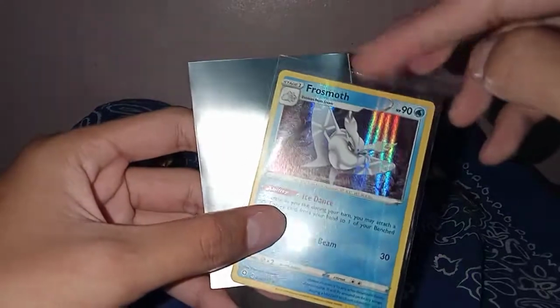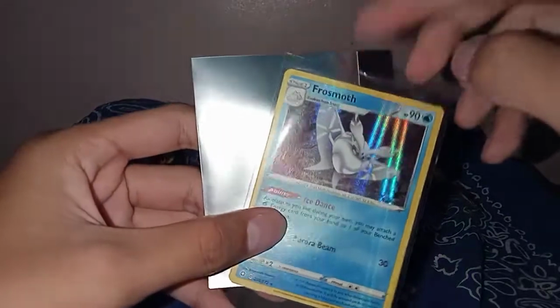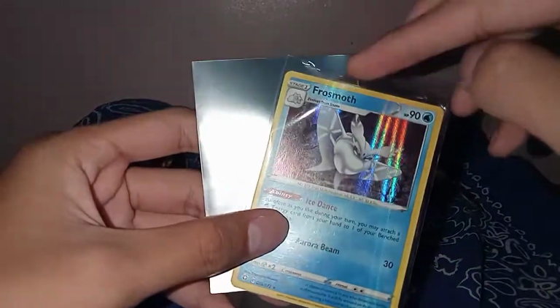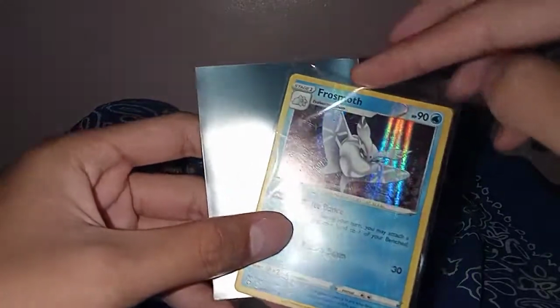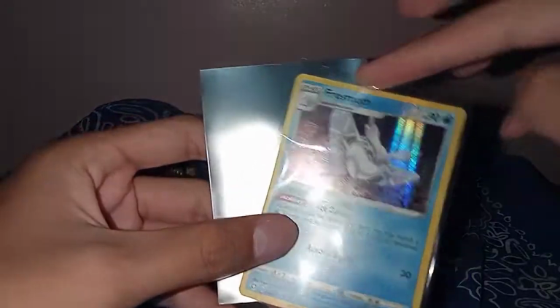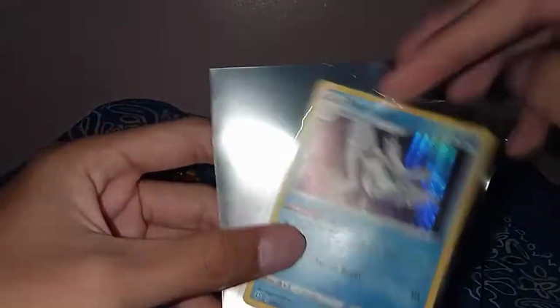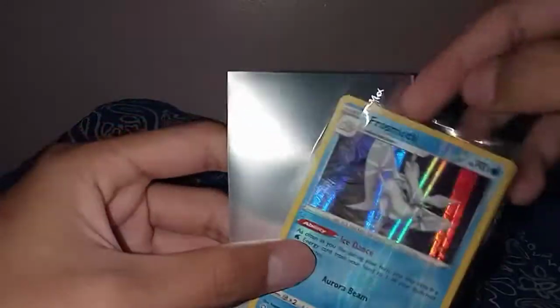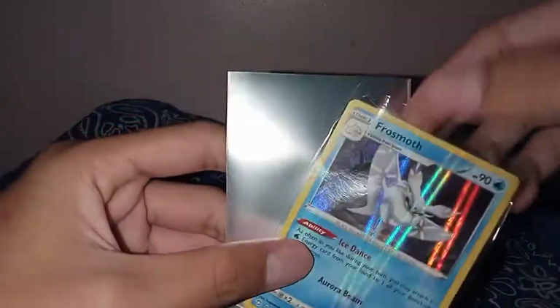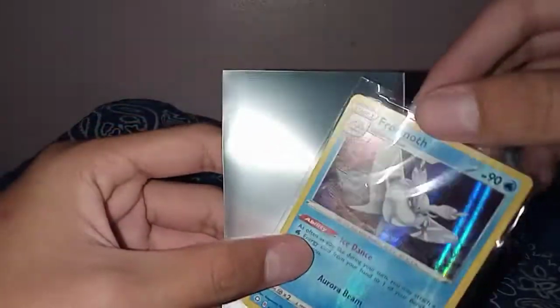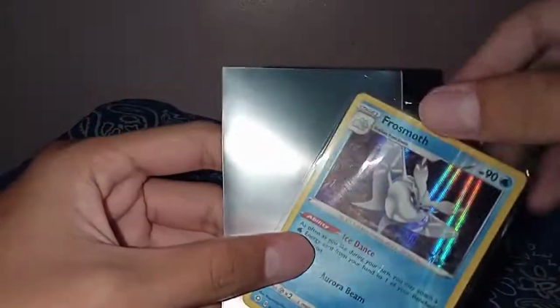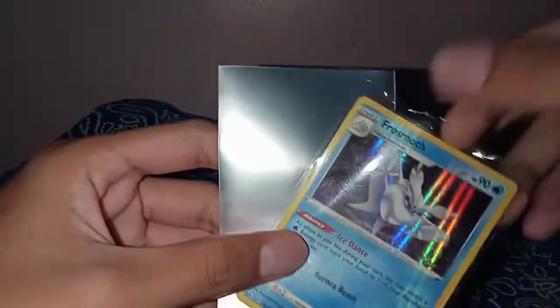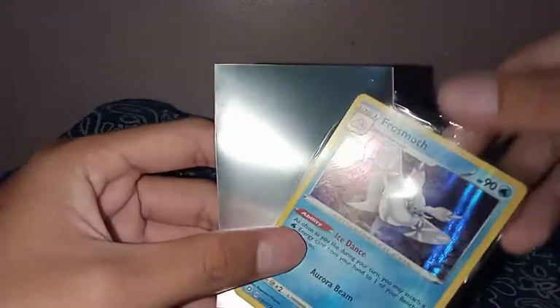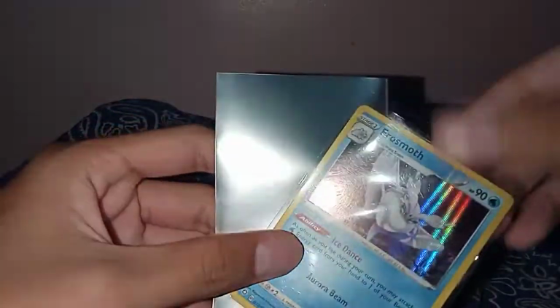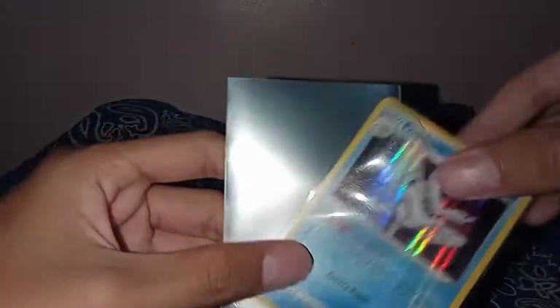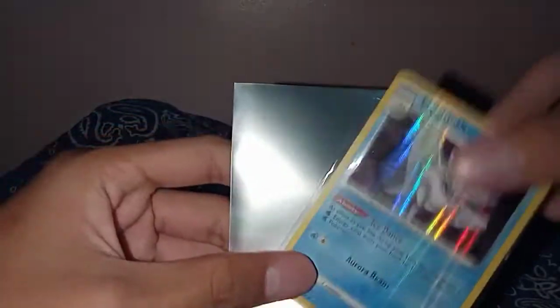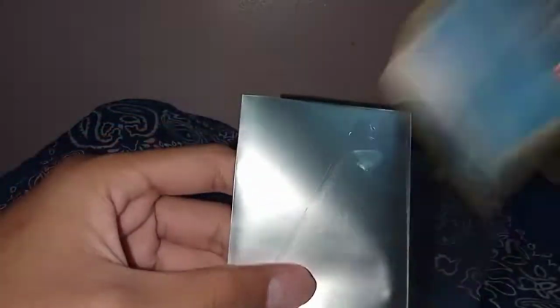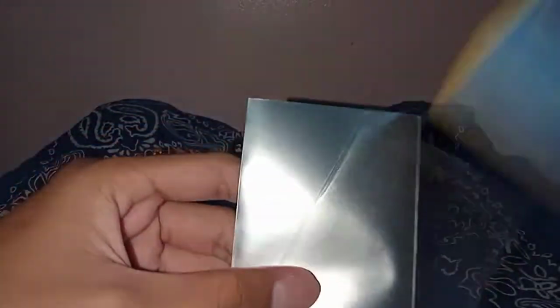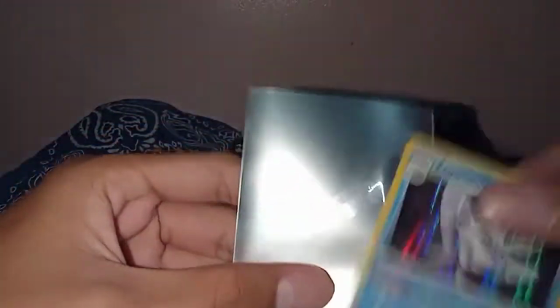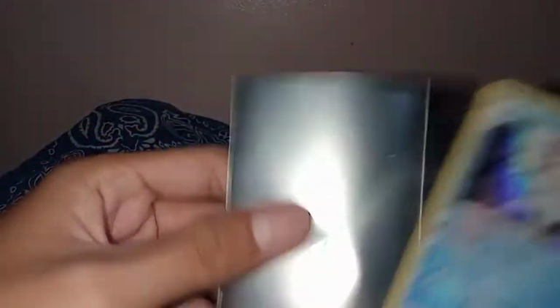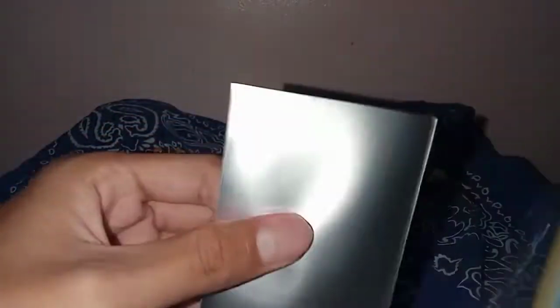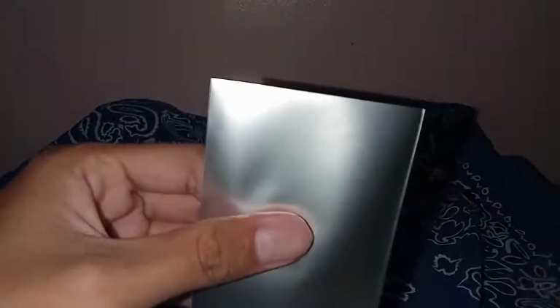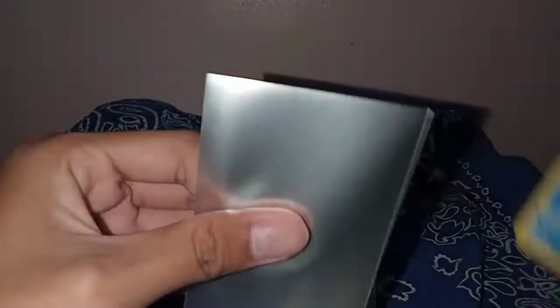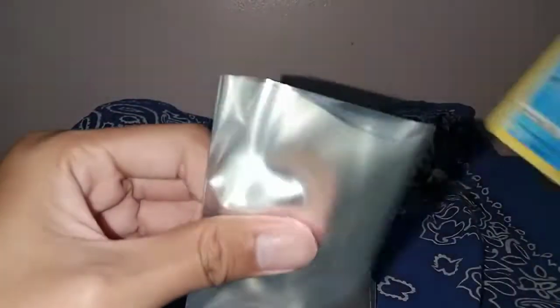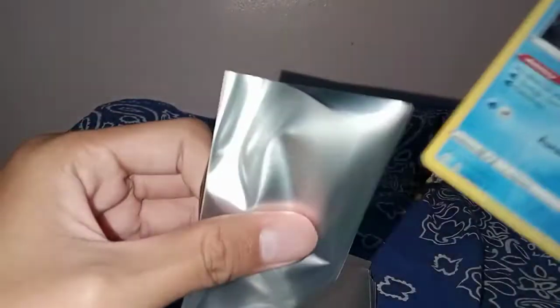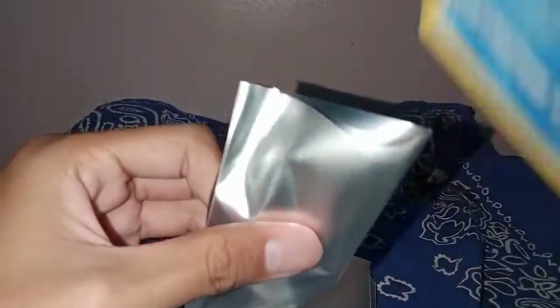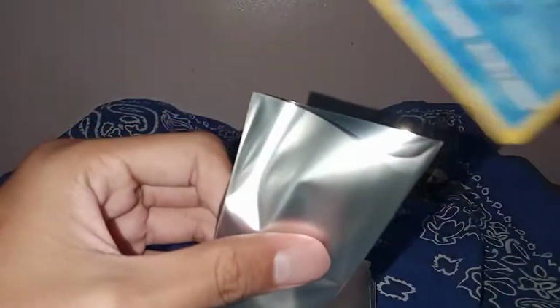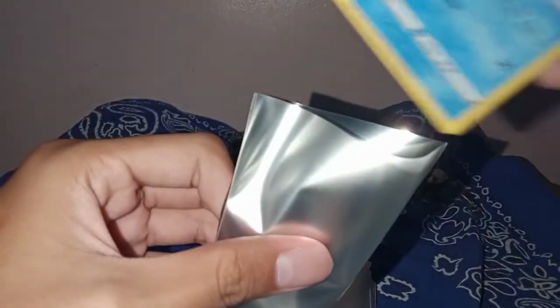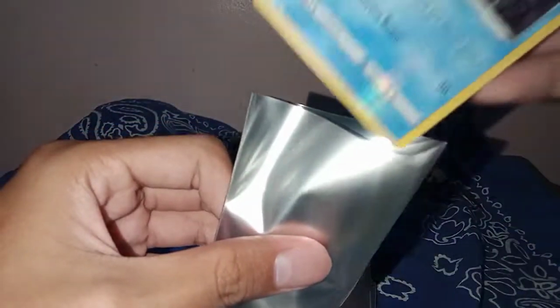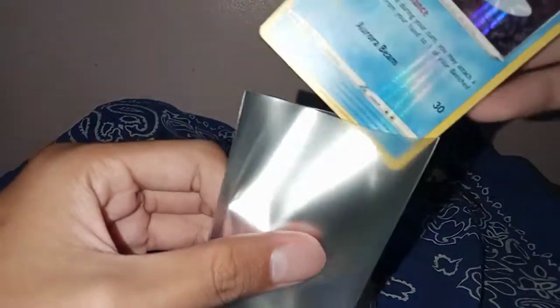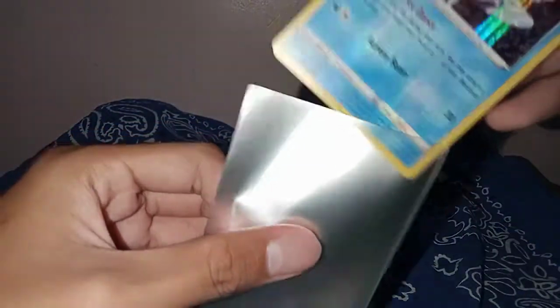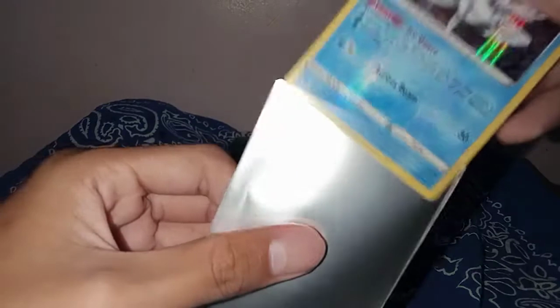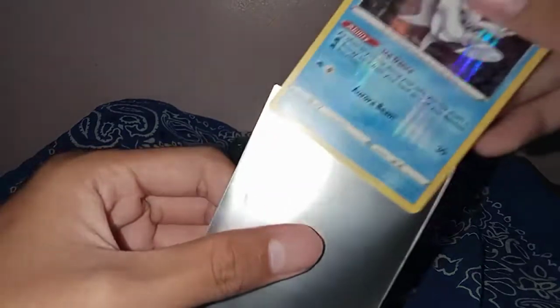Bye bye to the old sleeve — hello, hello Shining Fates sleeve.